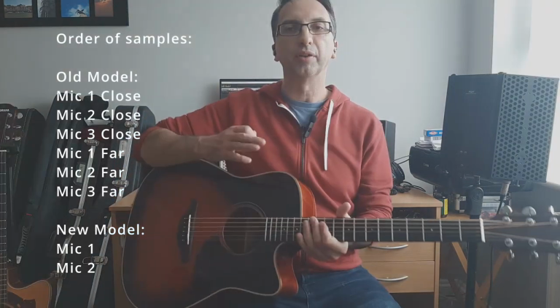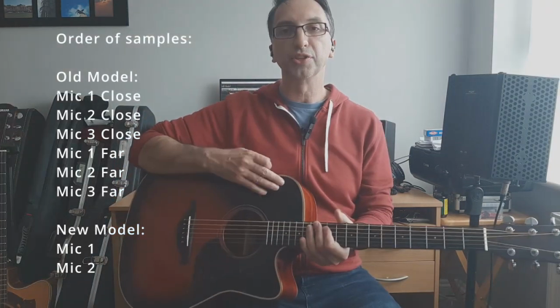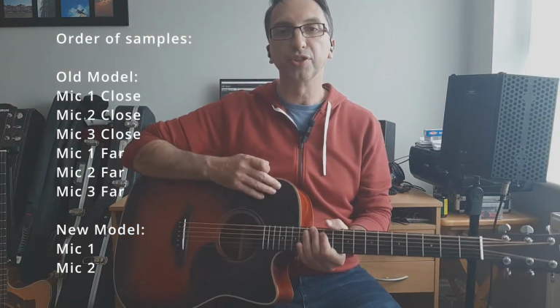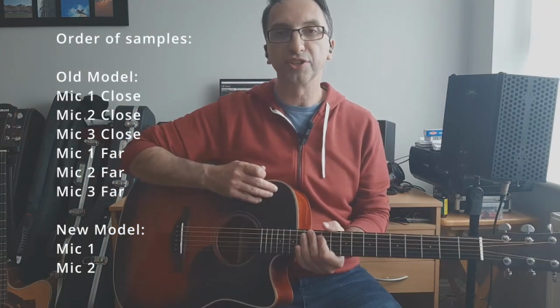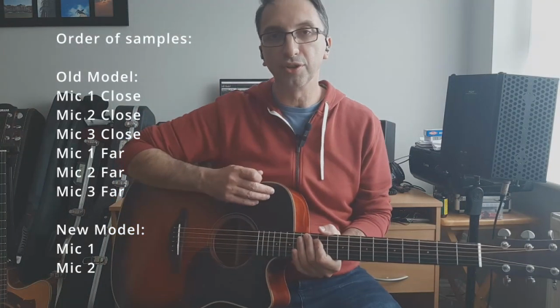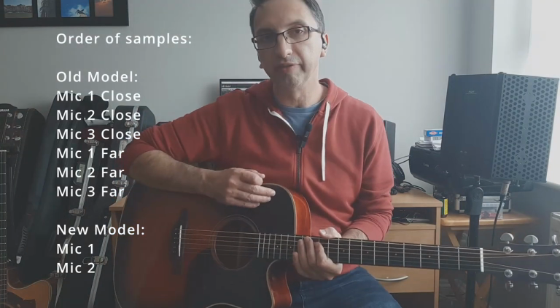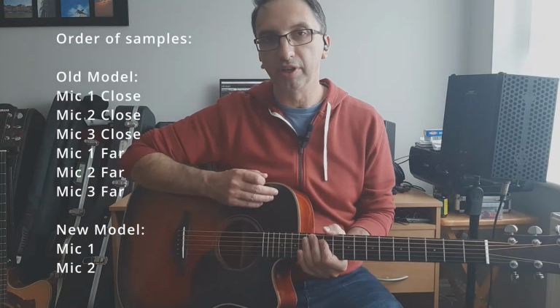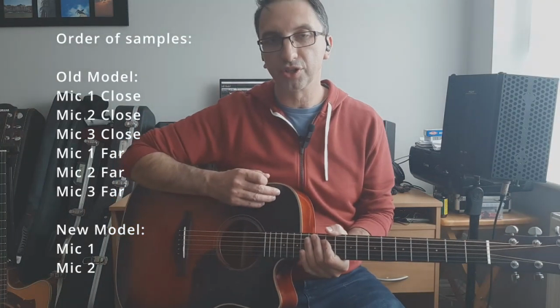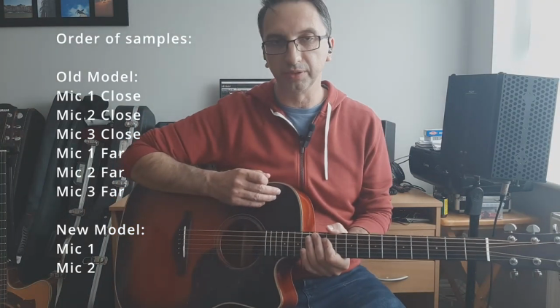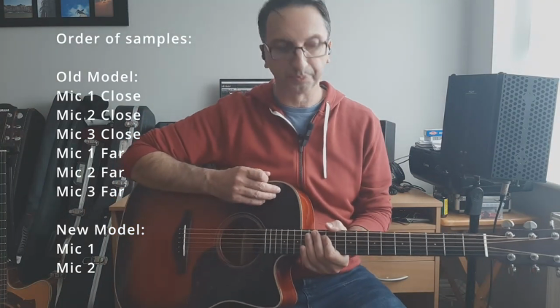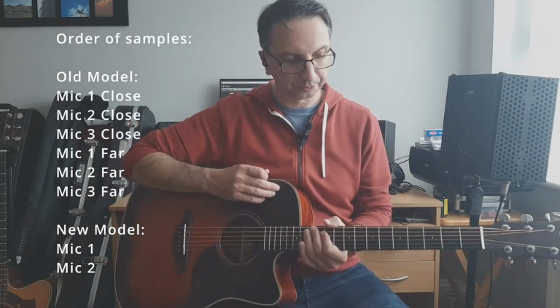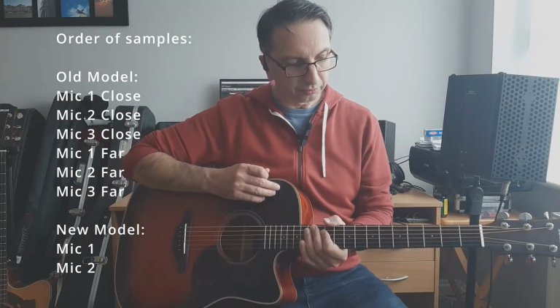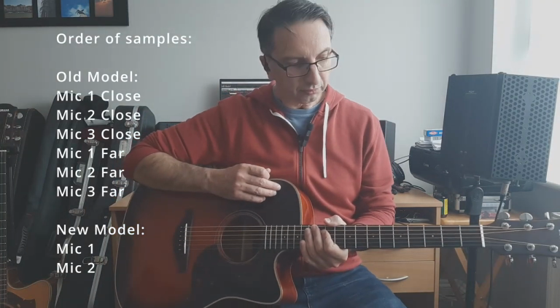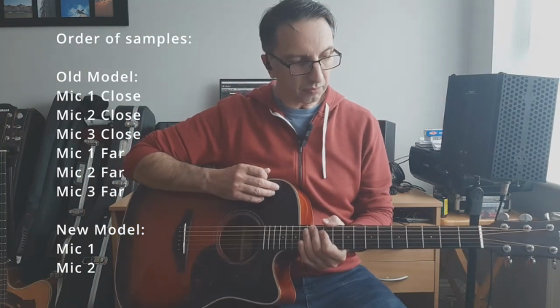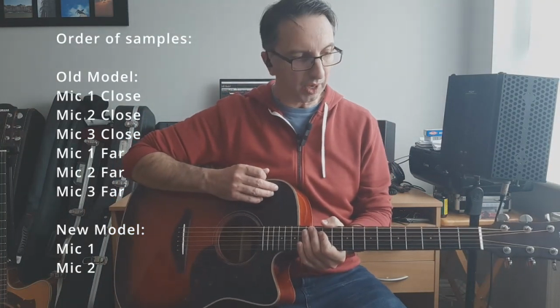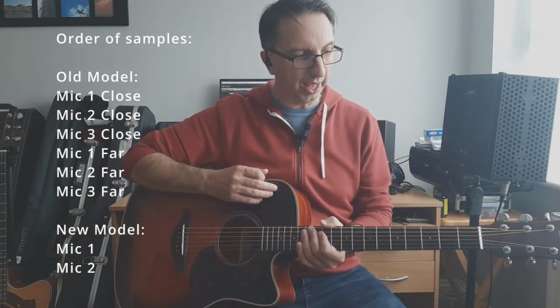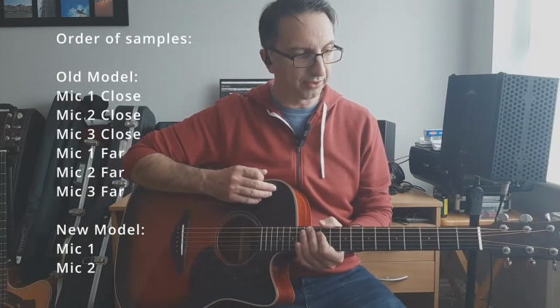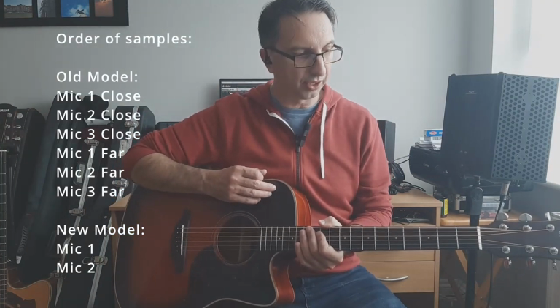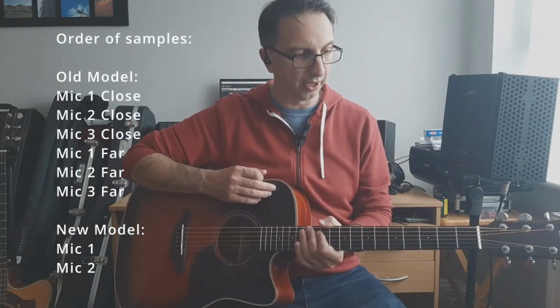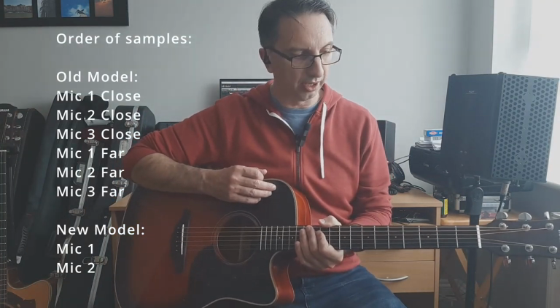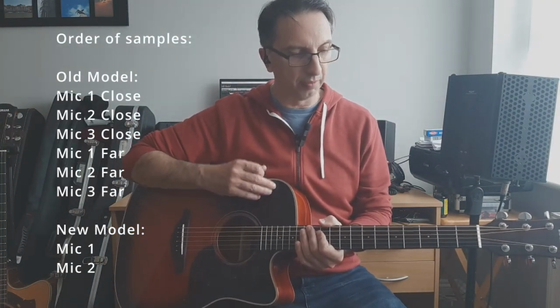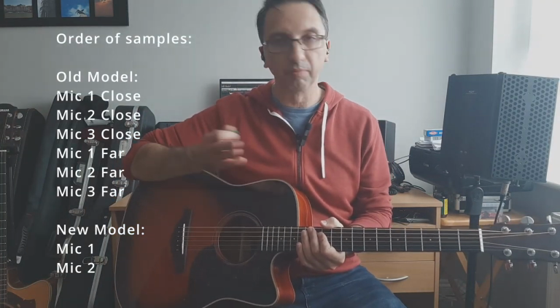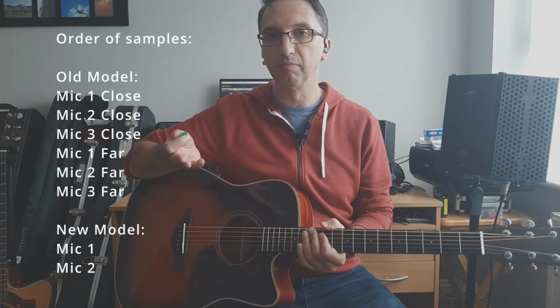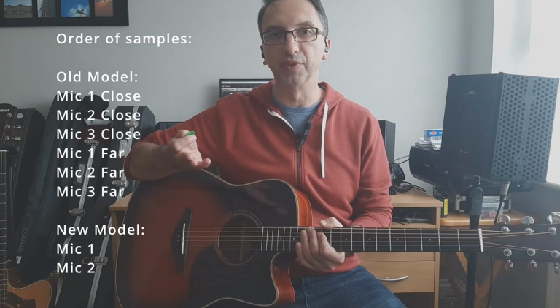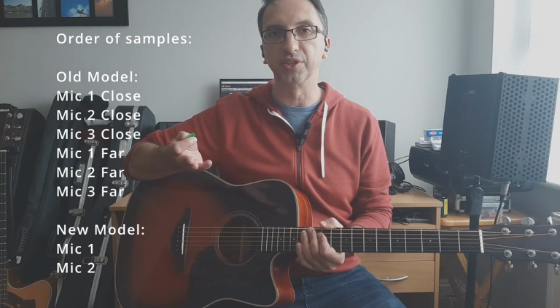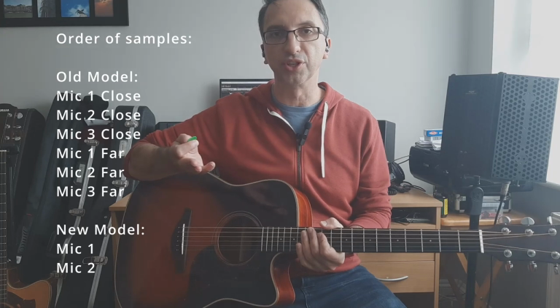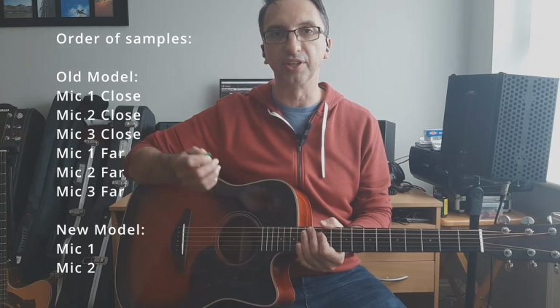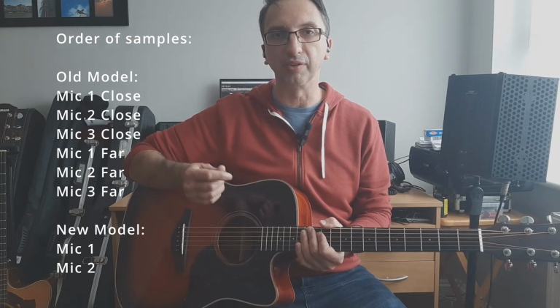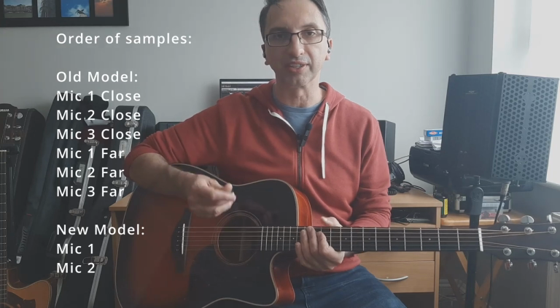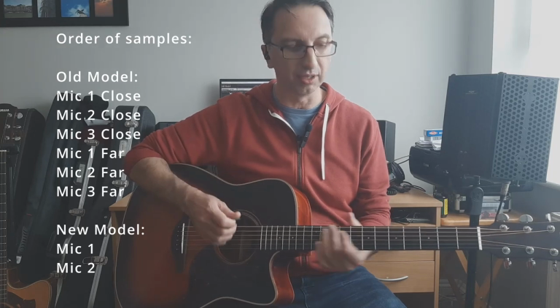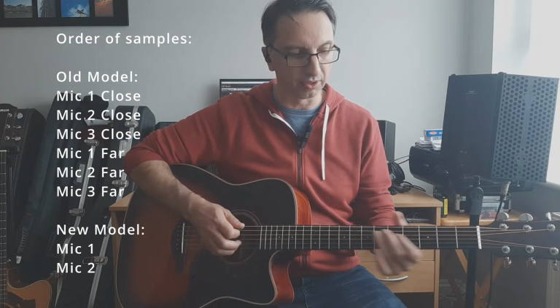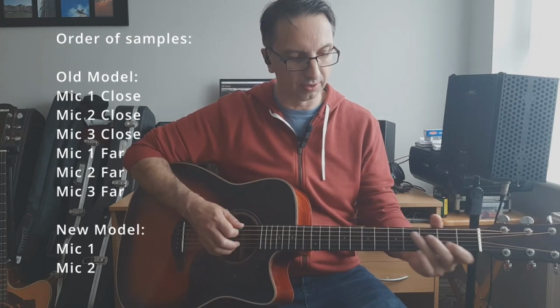Now this is the new version and this is just the direct sound.